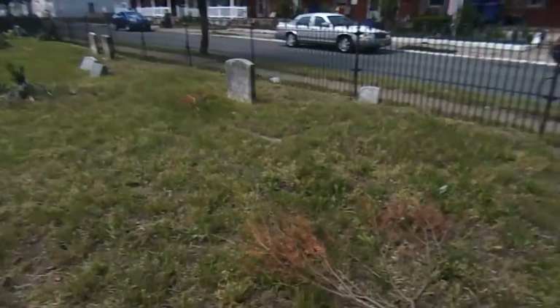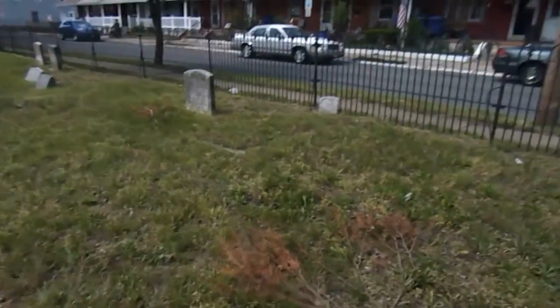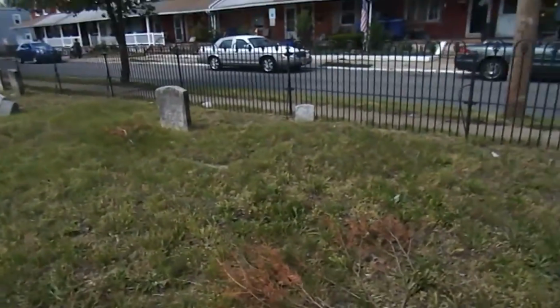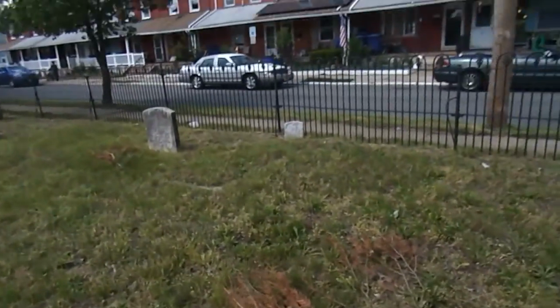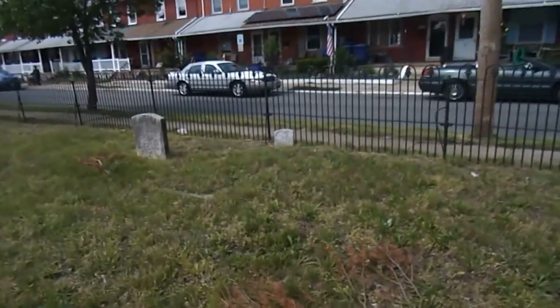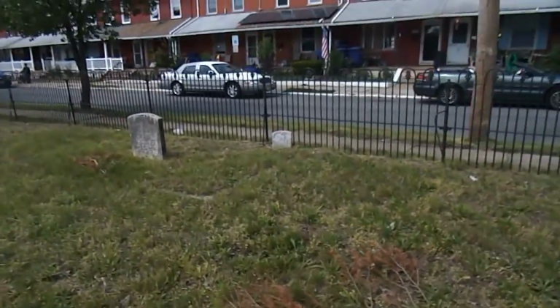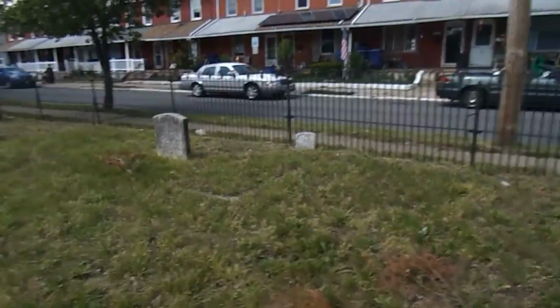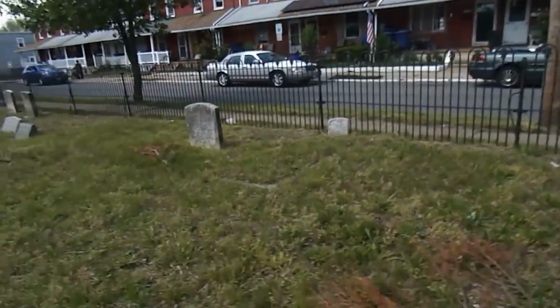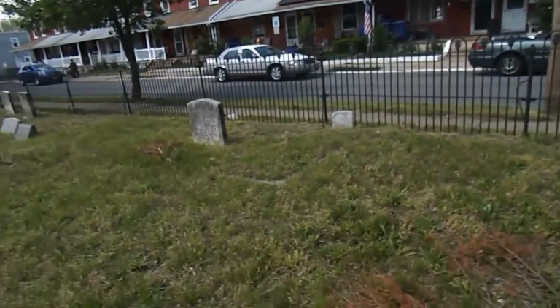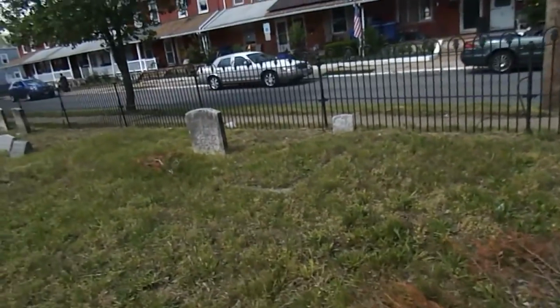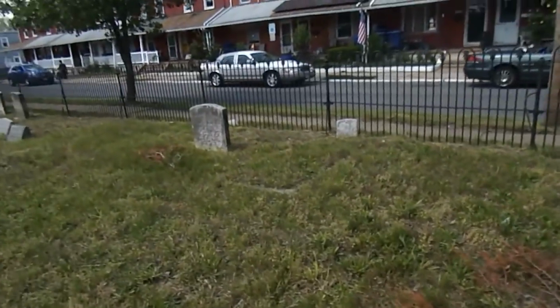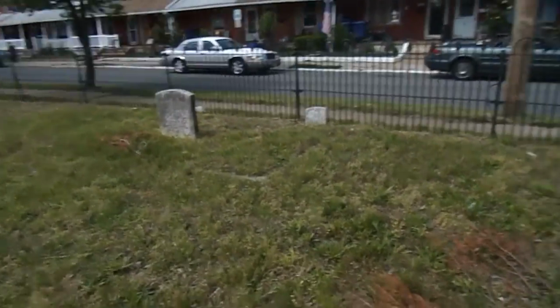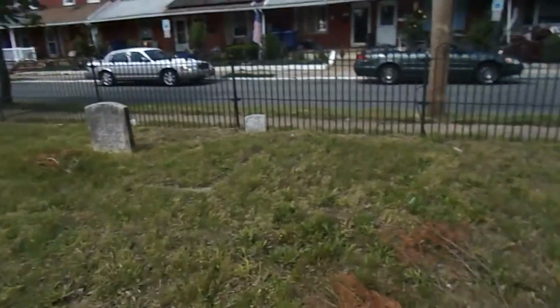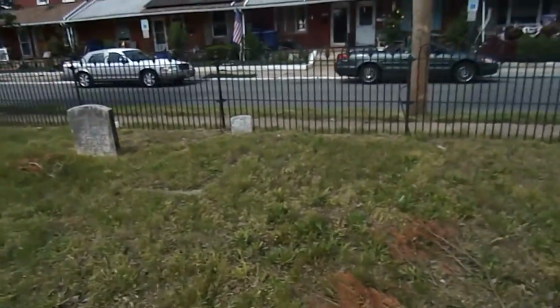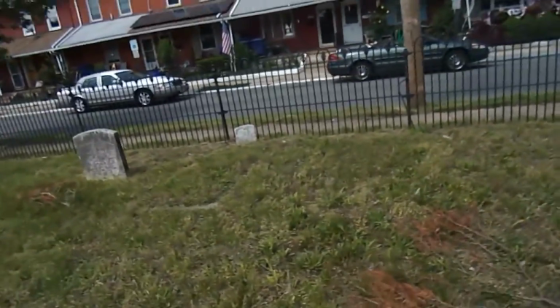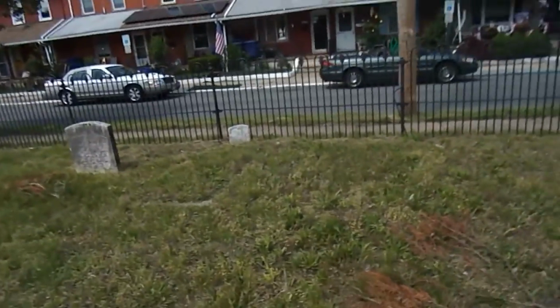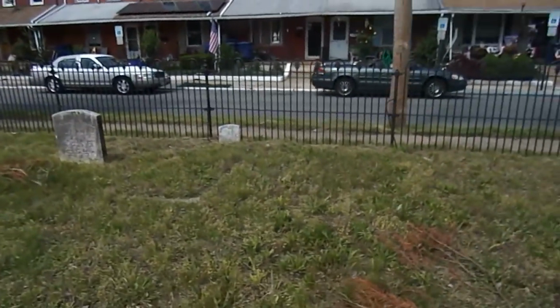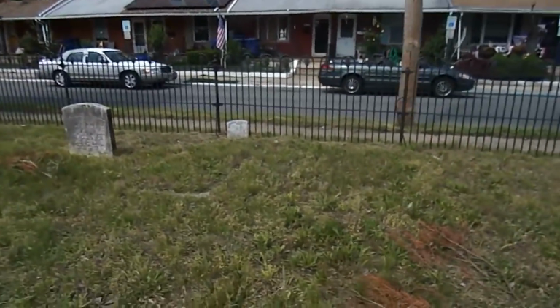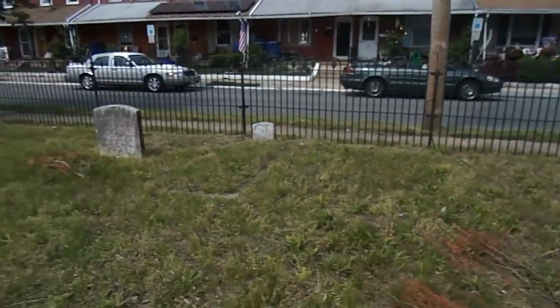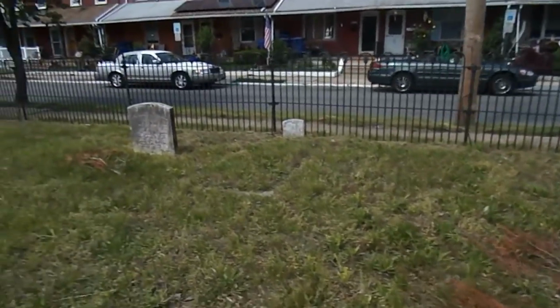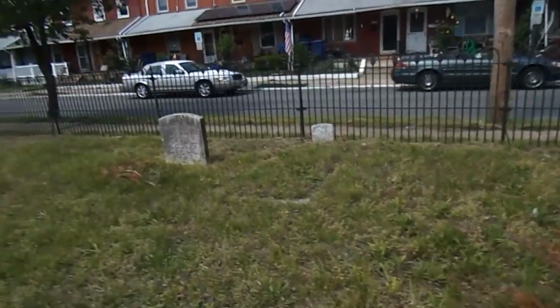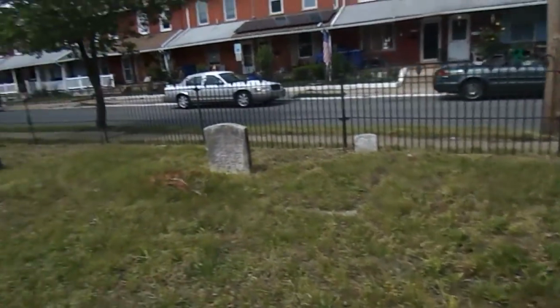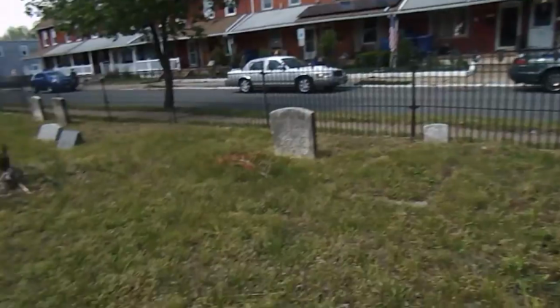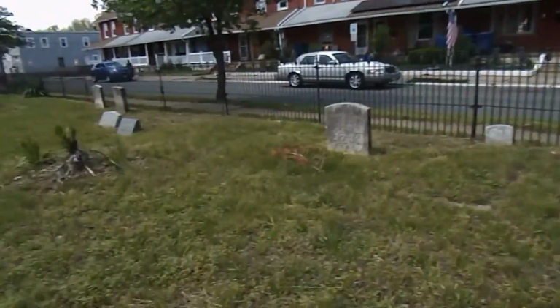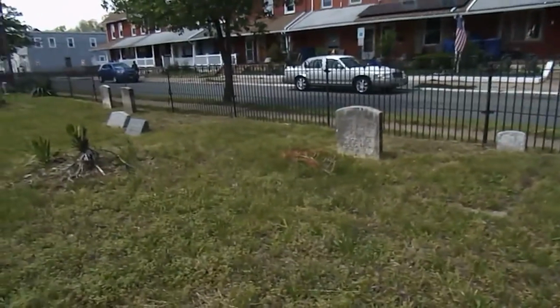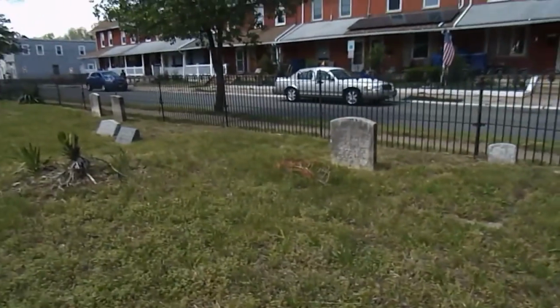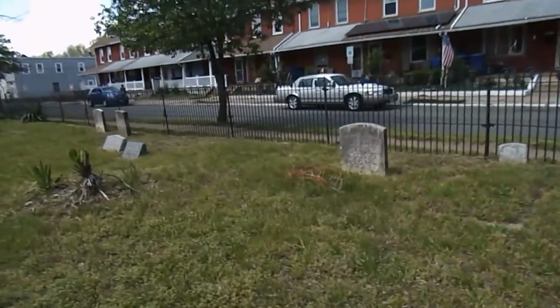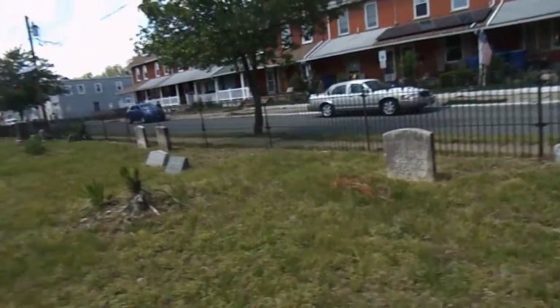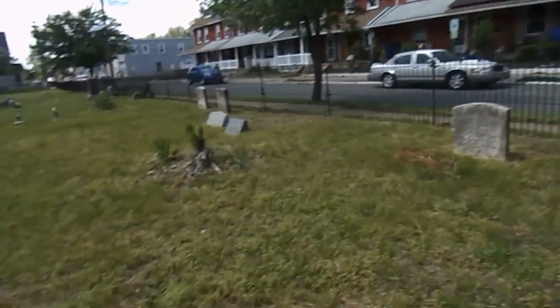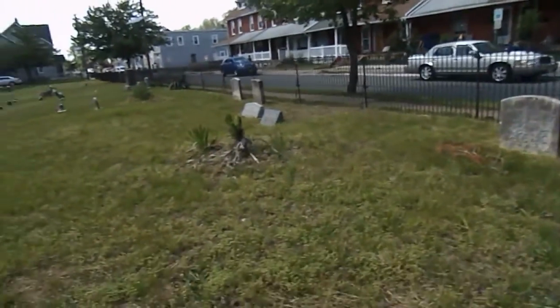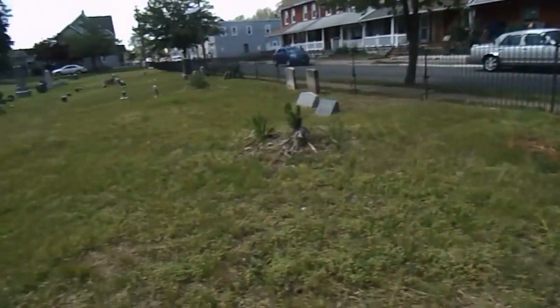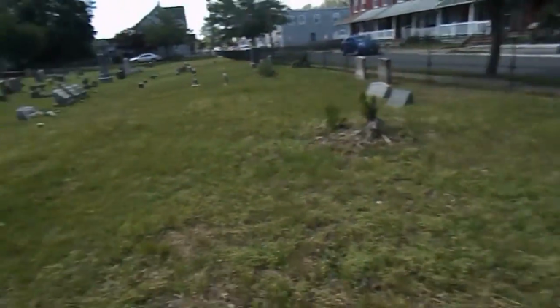There are people that fought in the Civil War buried in here, as well as World War II veterans.